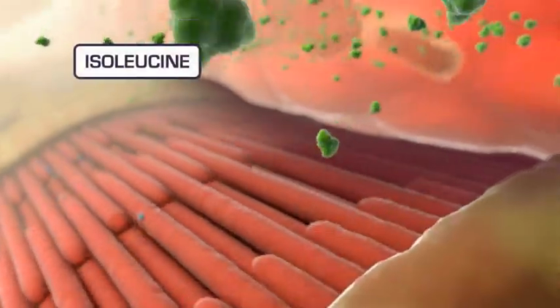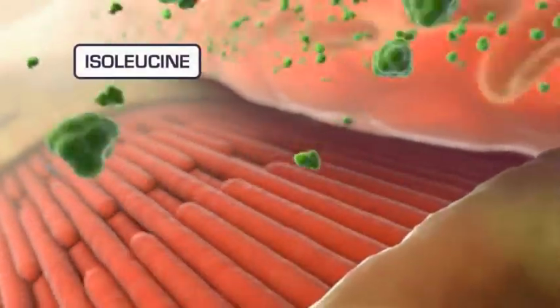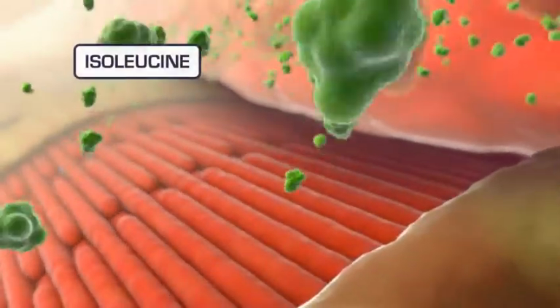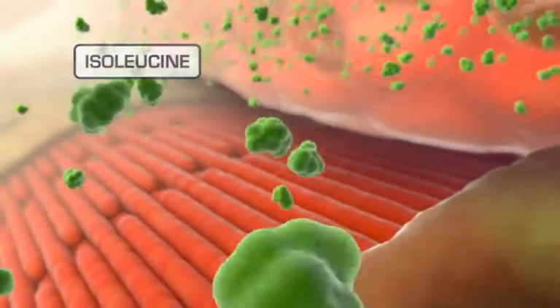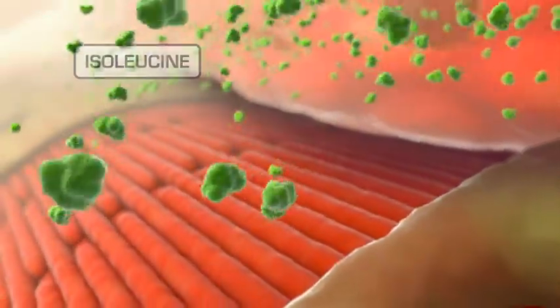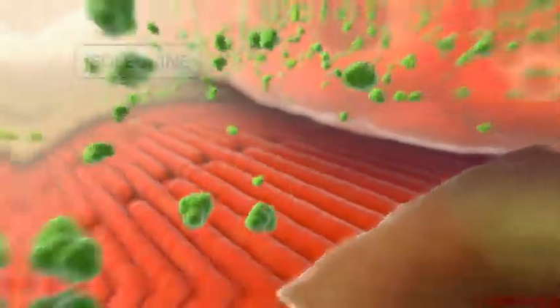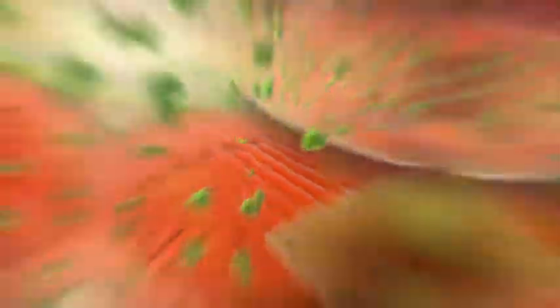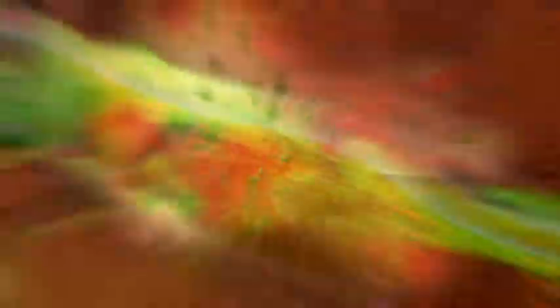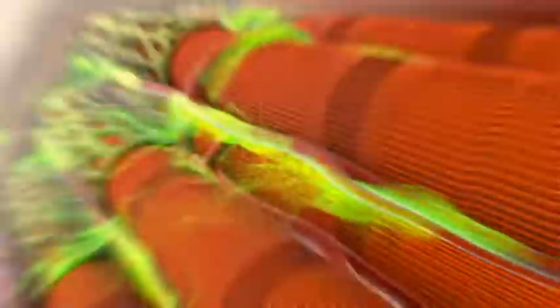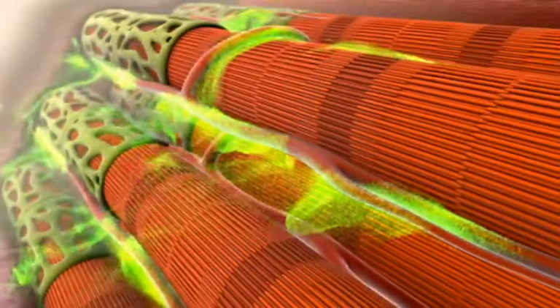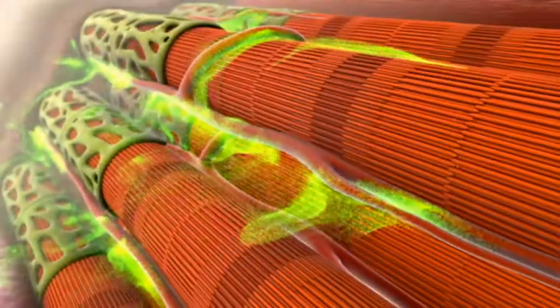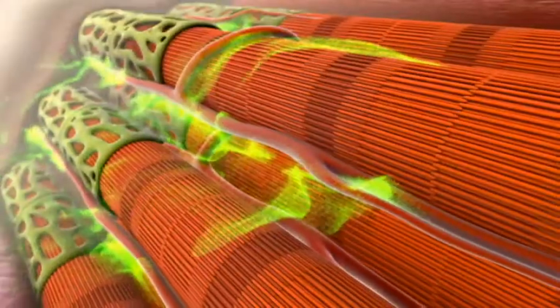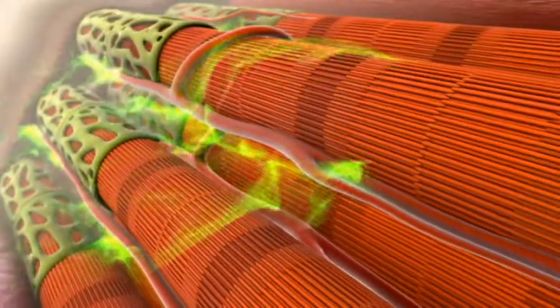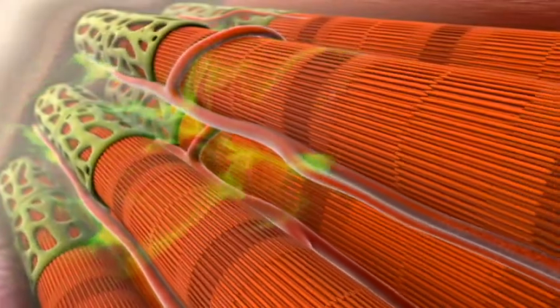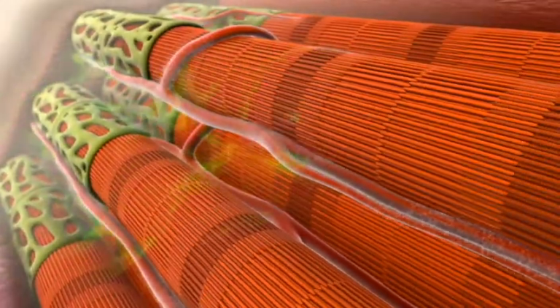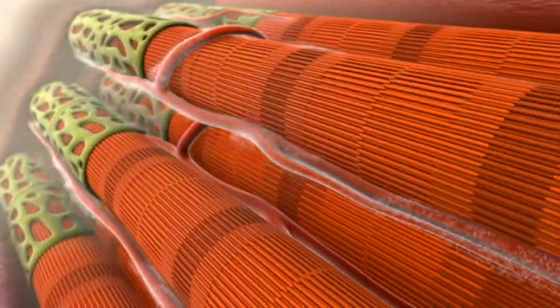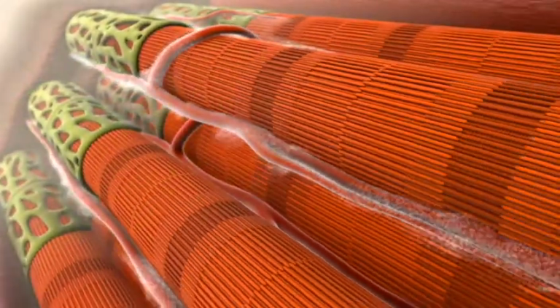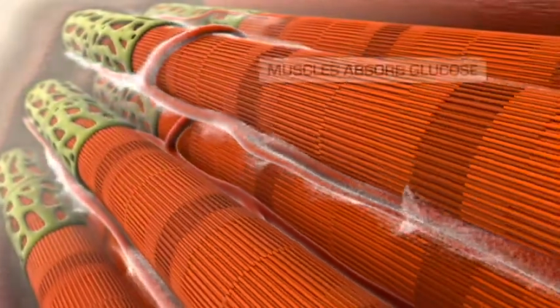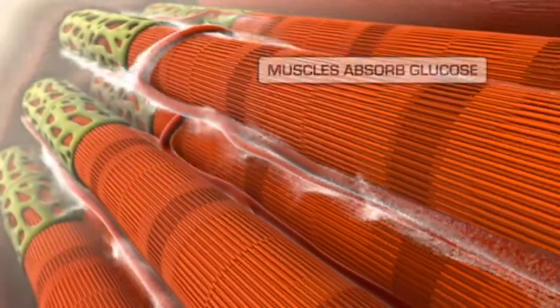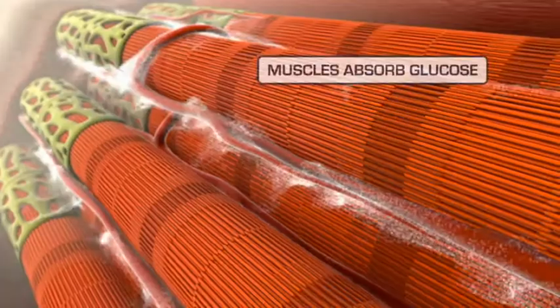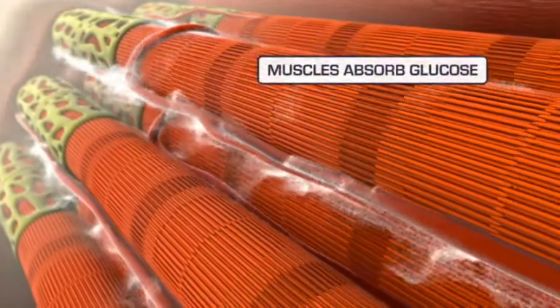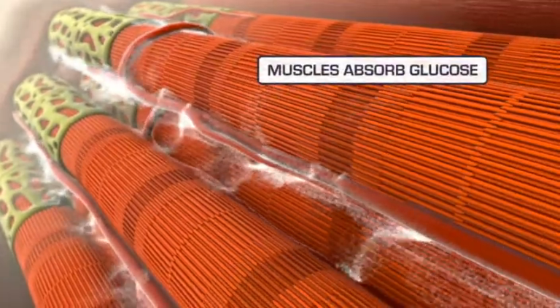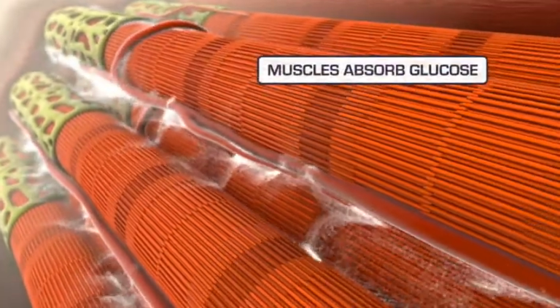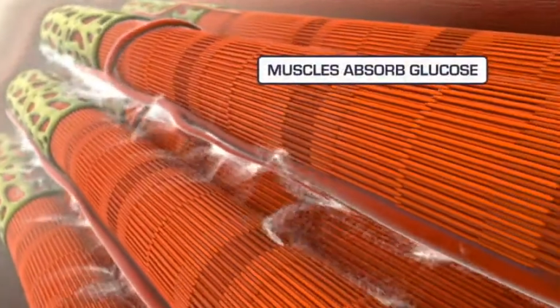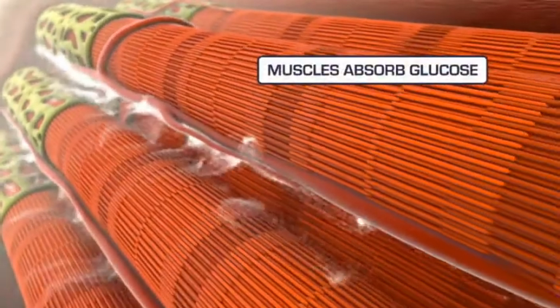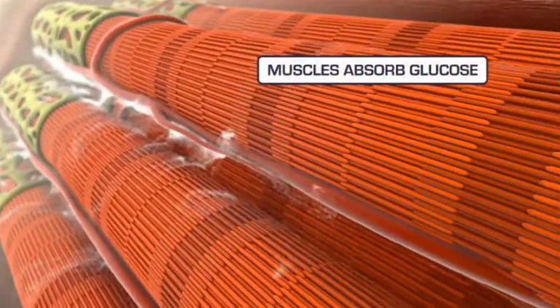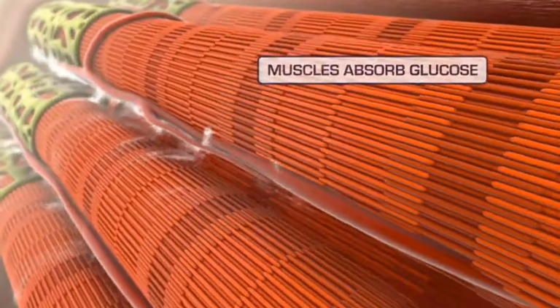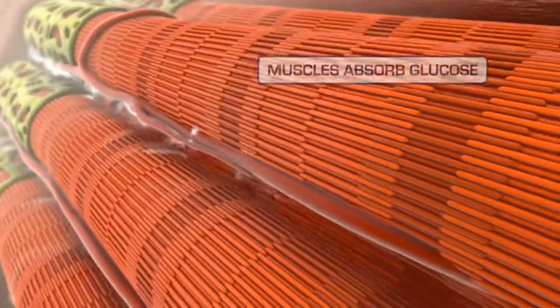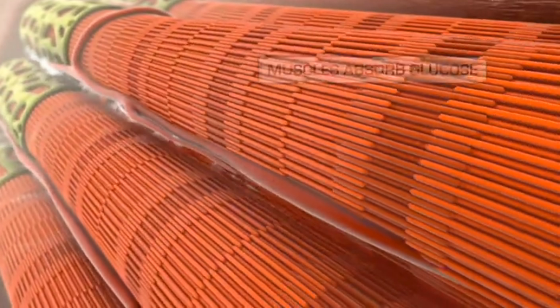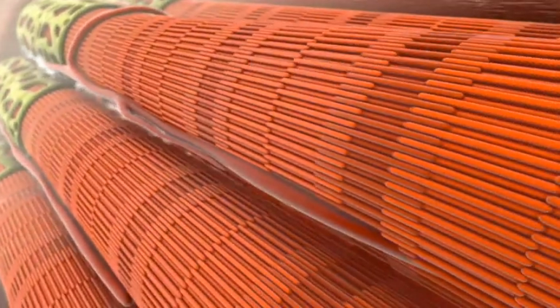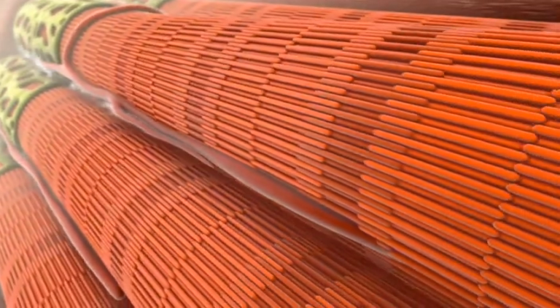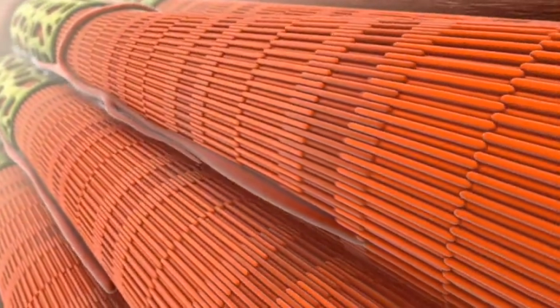Isoleucine works with leucine by stimulating the muscle to absorb glucose from the bloodstream, which fuels the muscle building process.